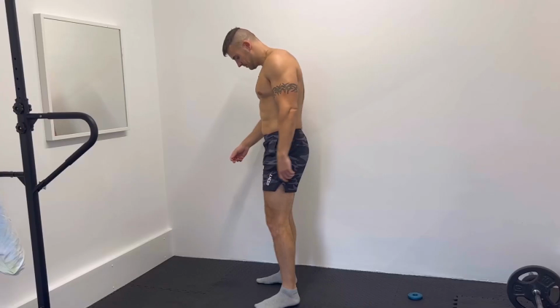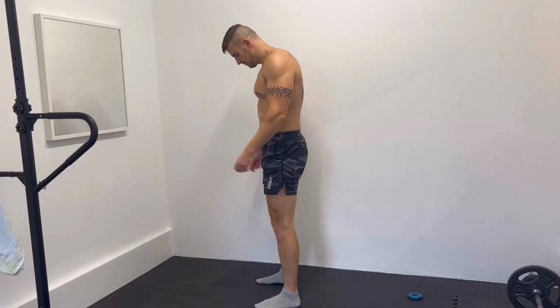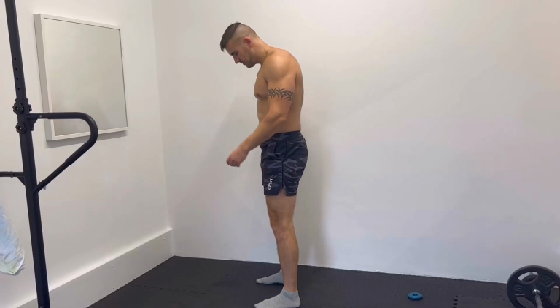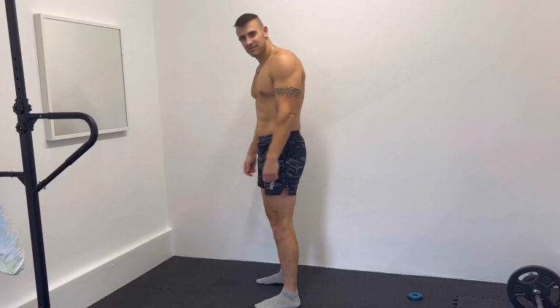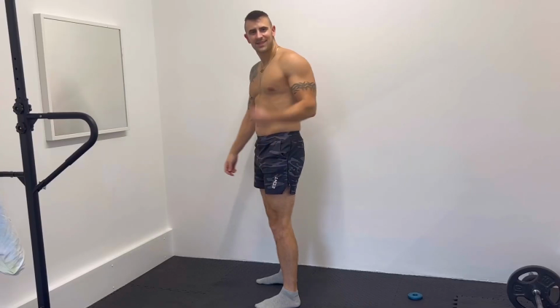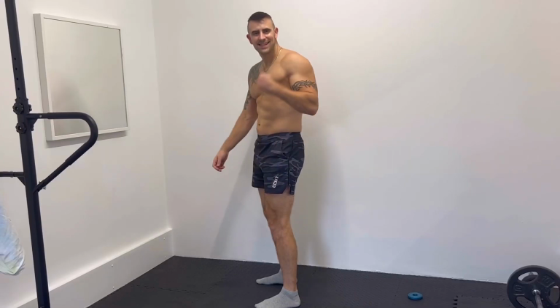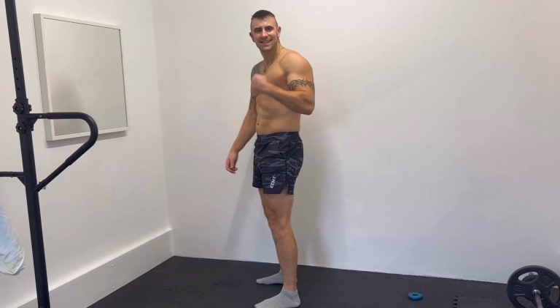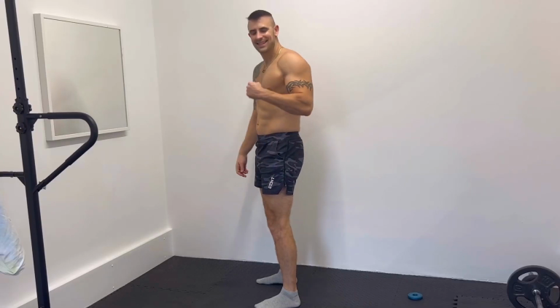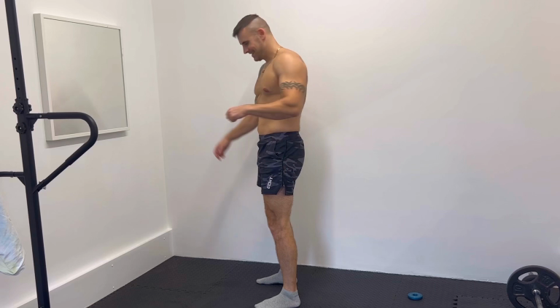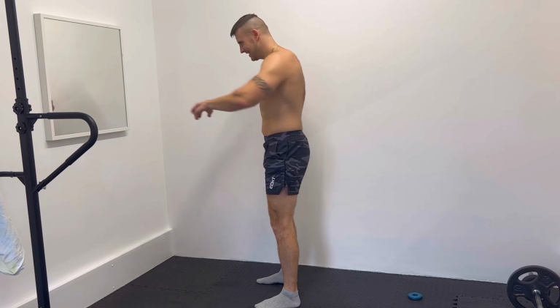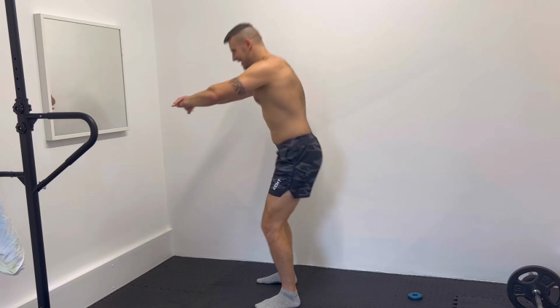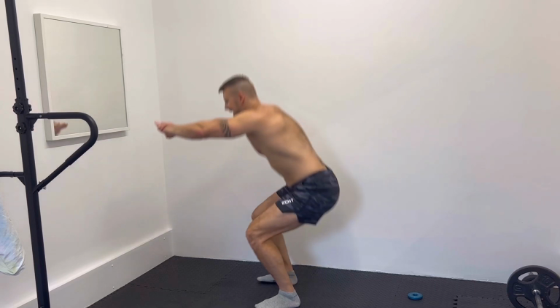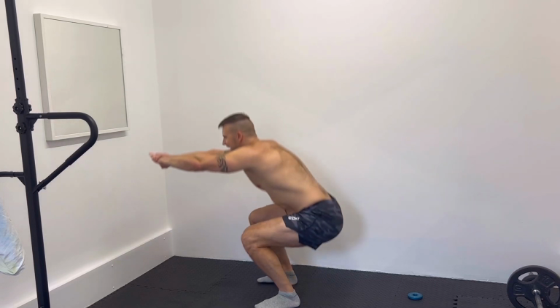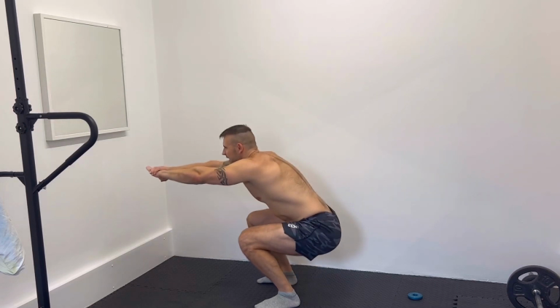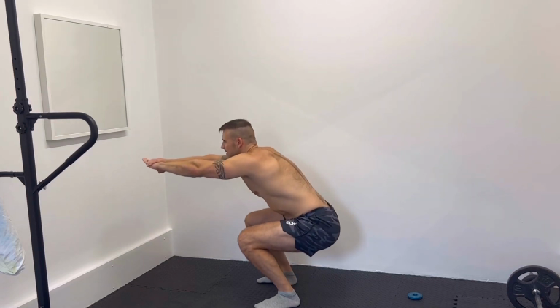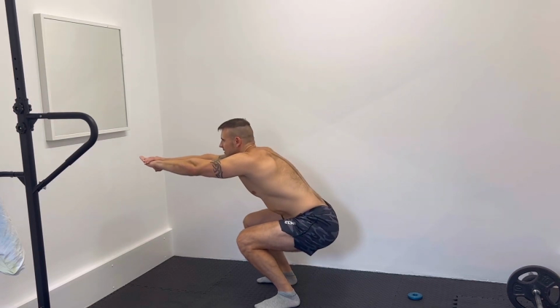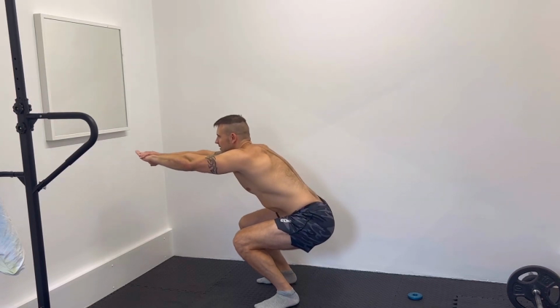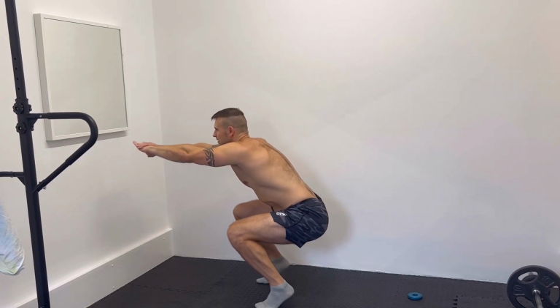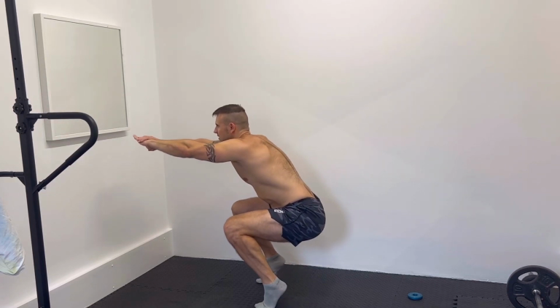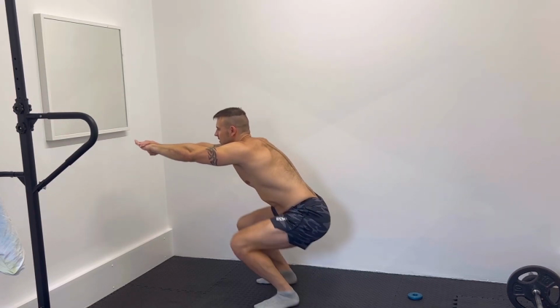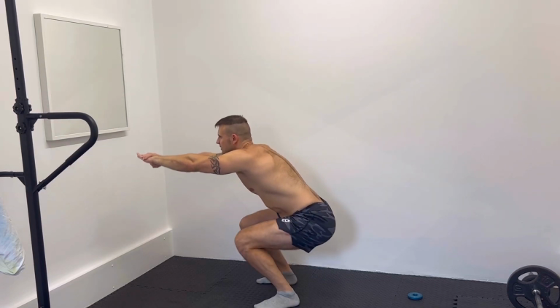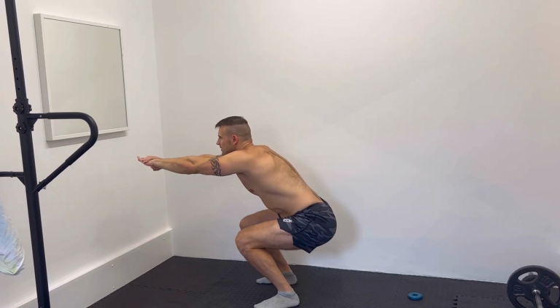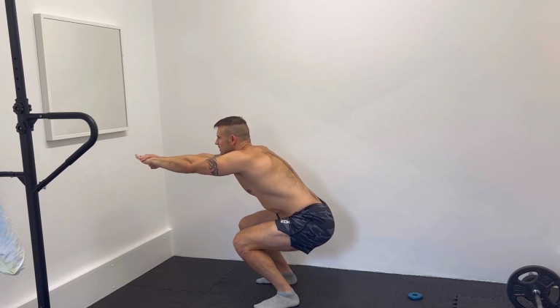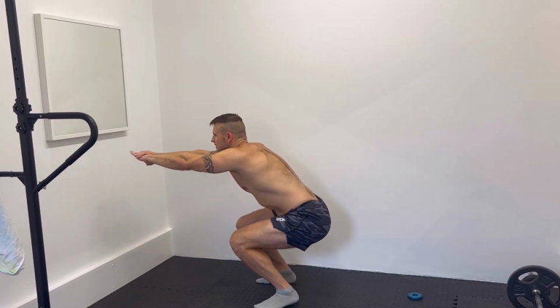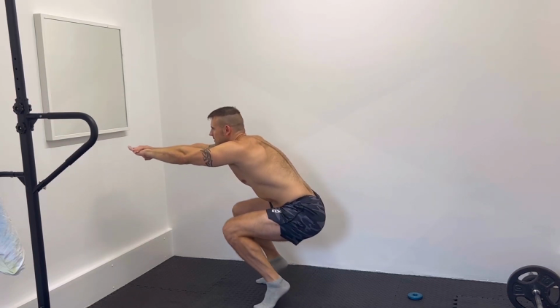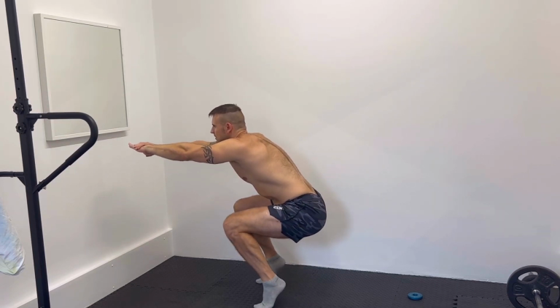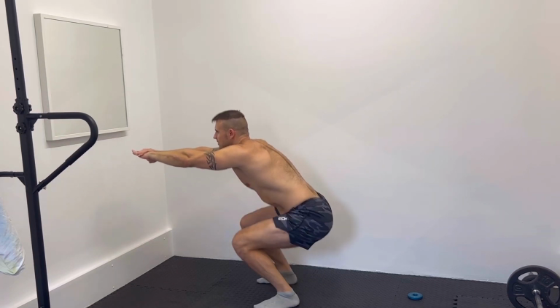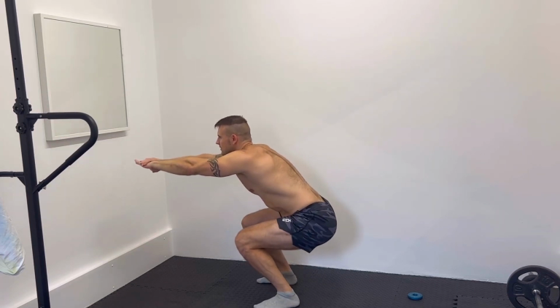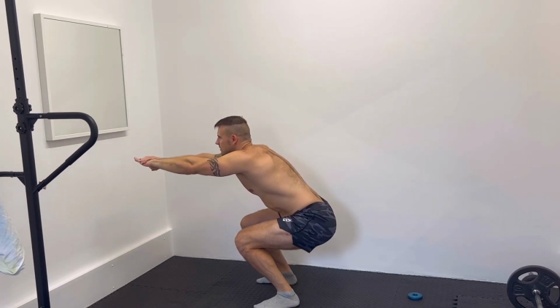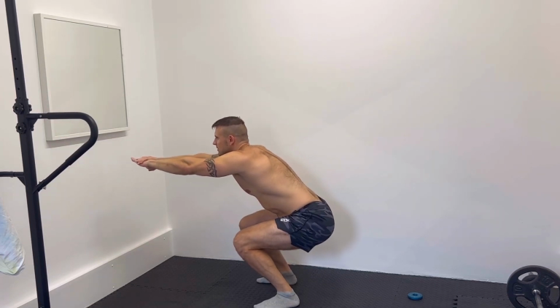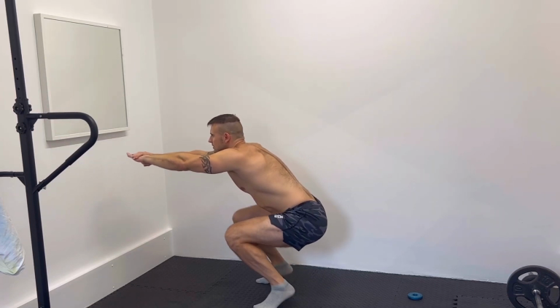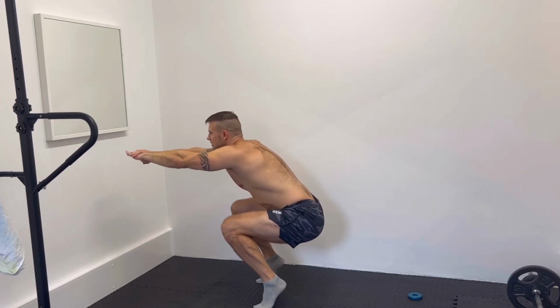First exercise is squat hold and calf raise. You're going to maintain the squat hold while doing calf raises.